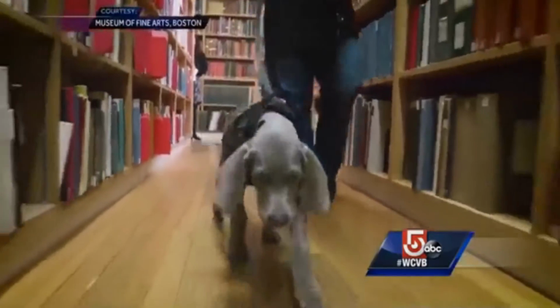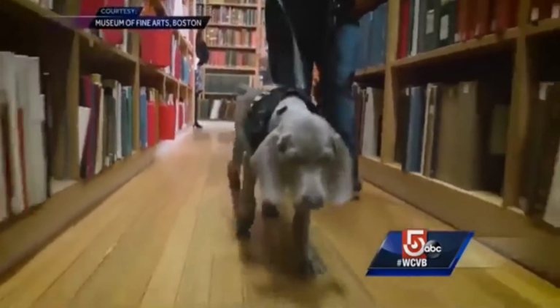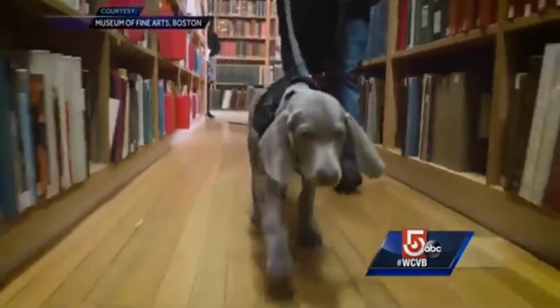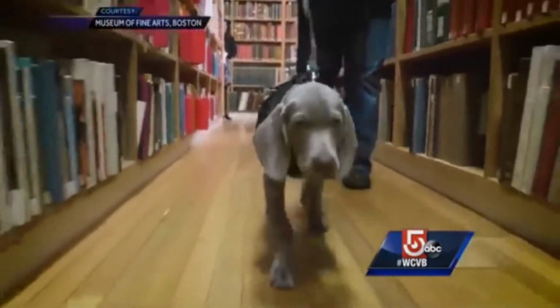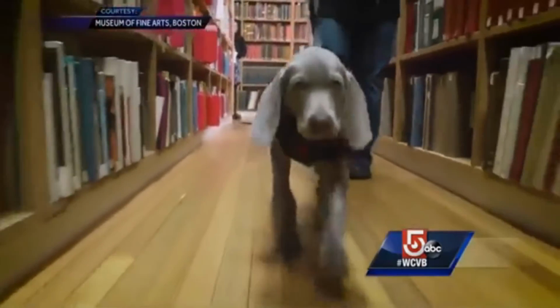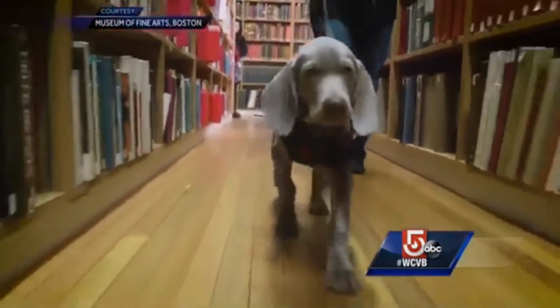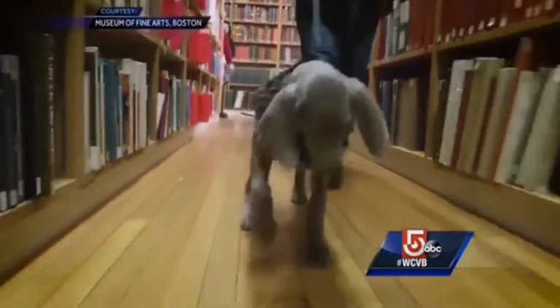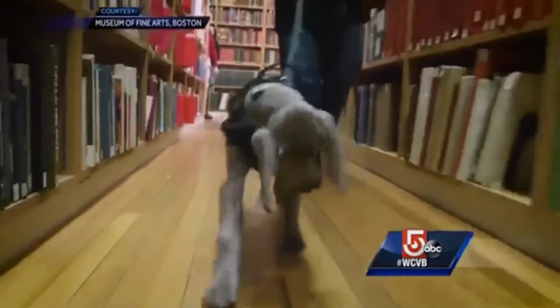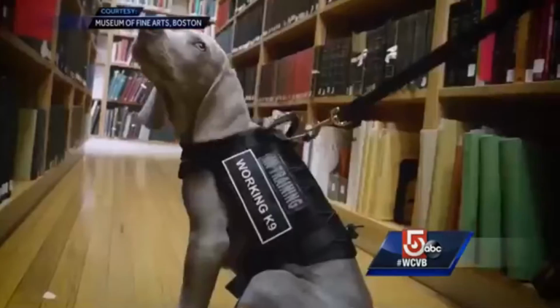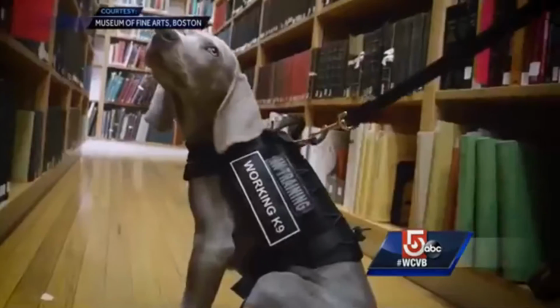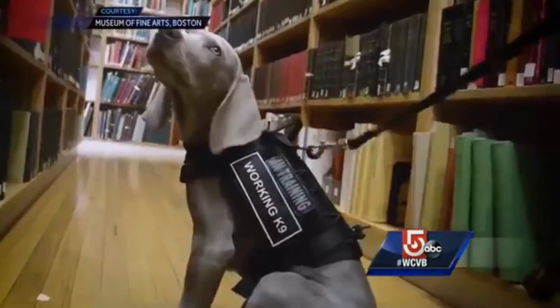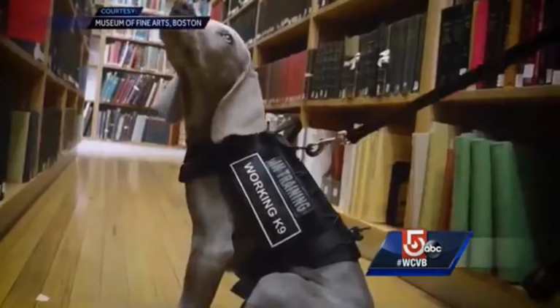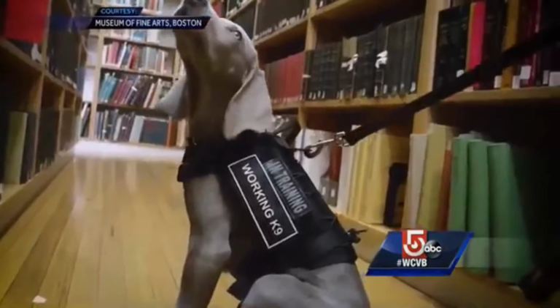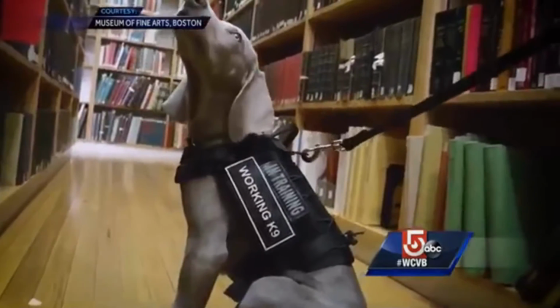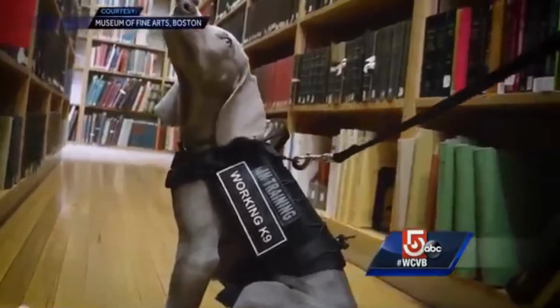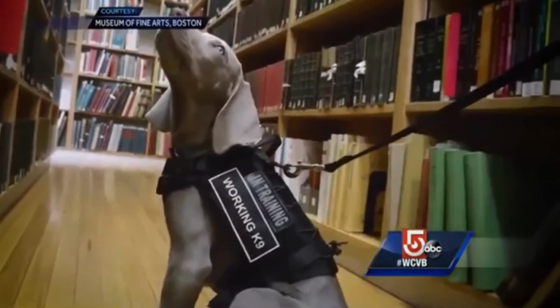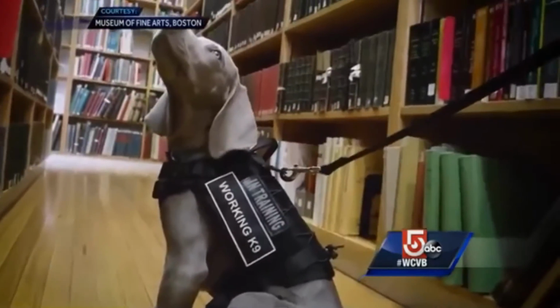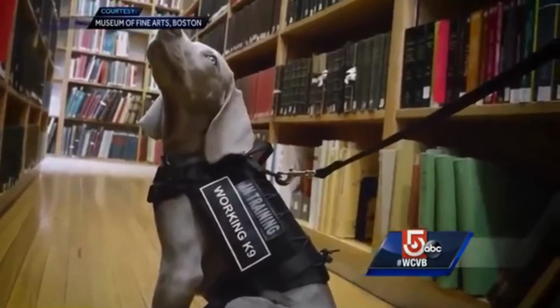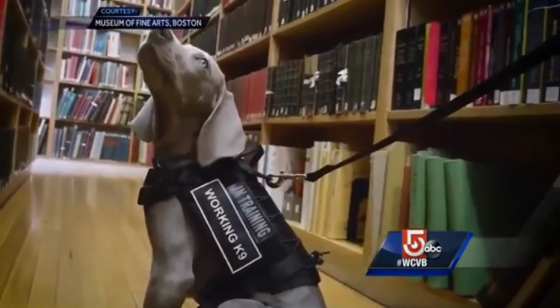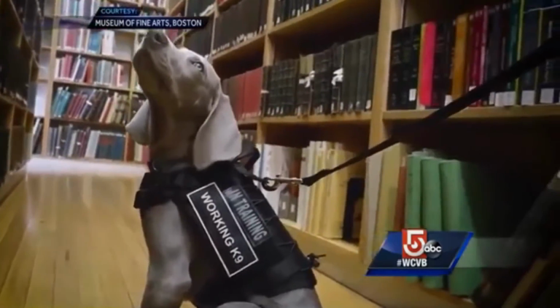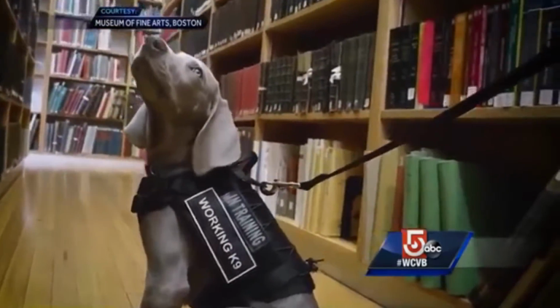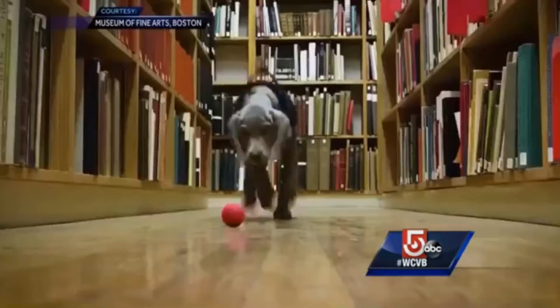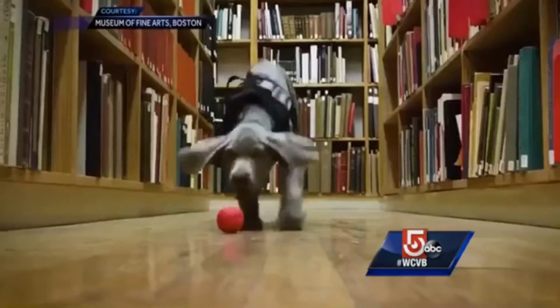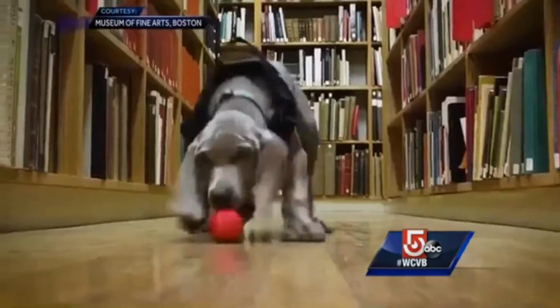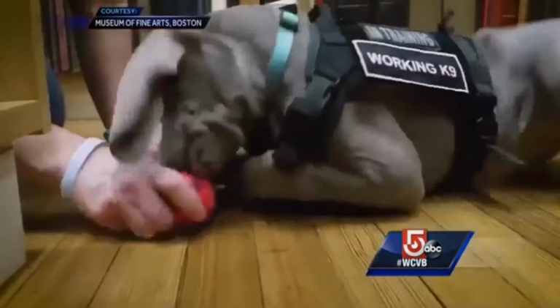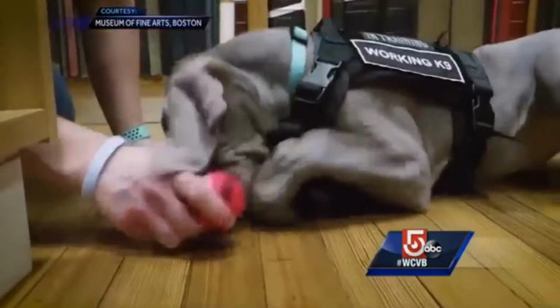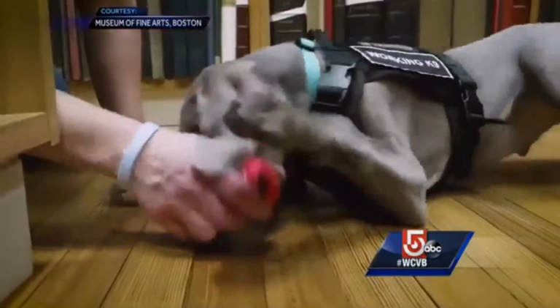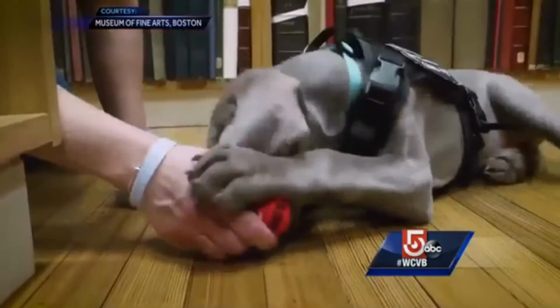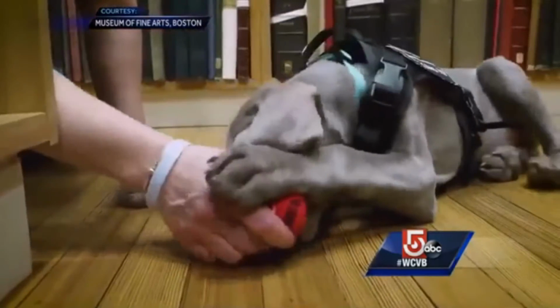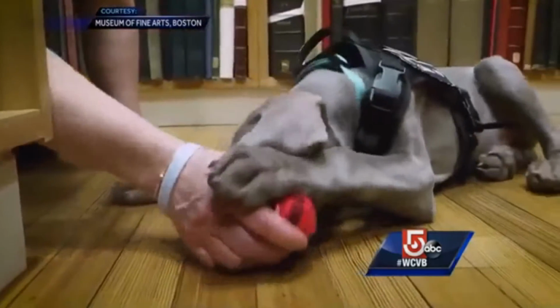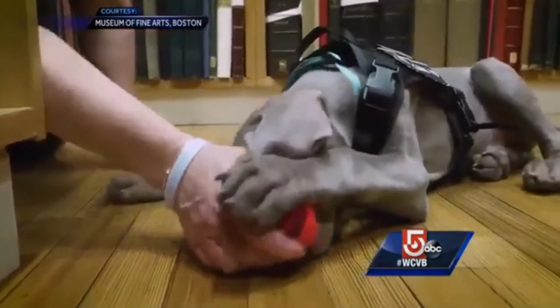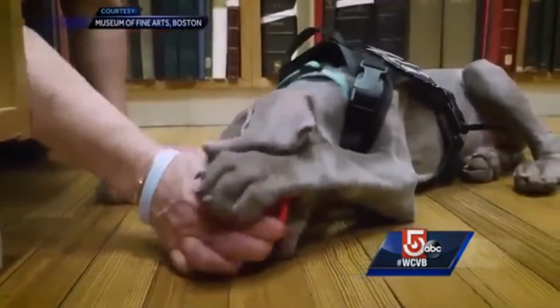On the job training will take a year. For now he's just working on sitting, fetching, and being adorable.